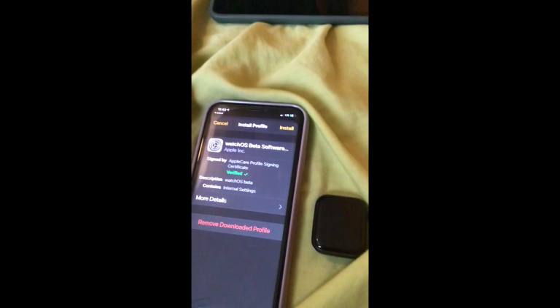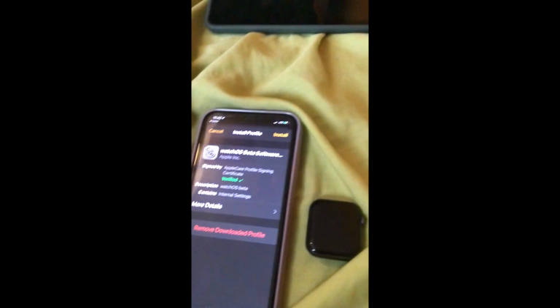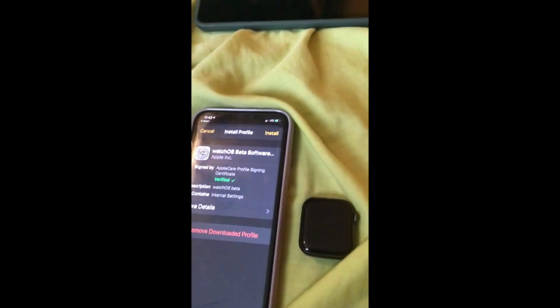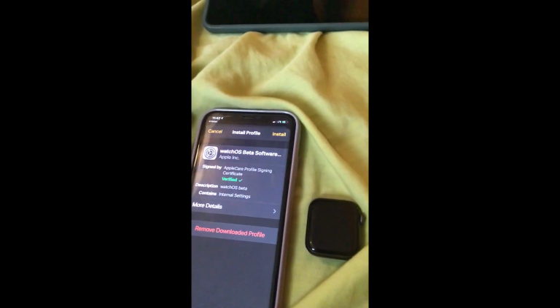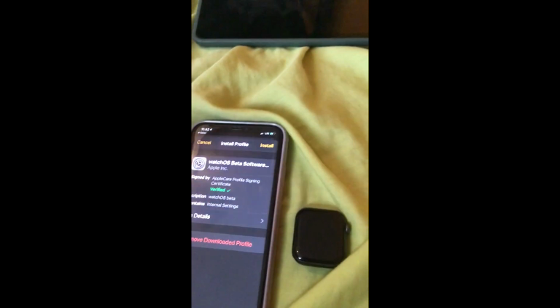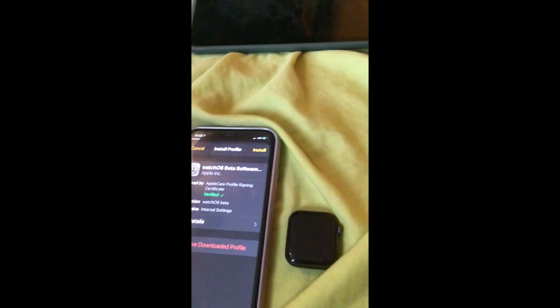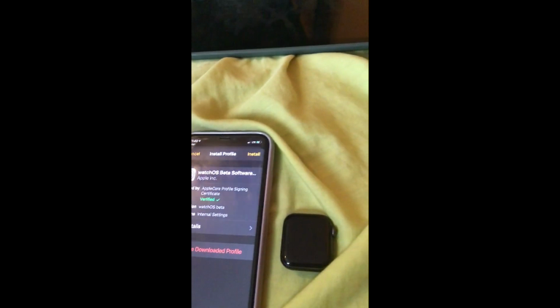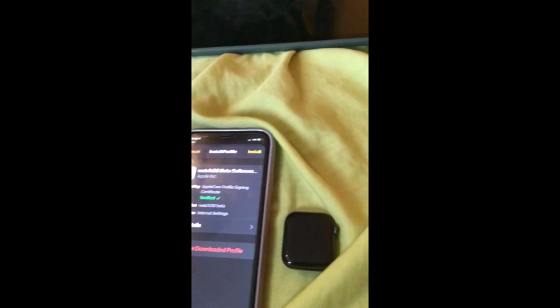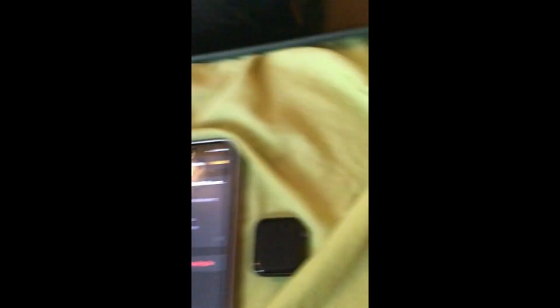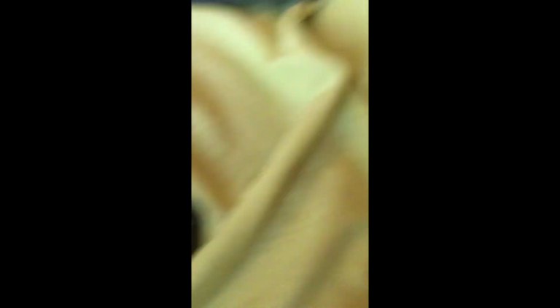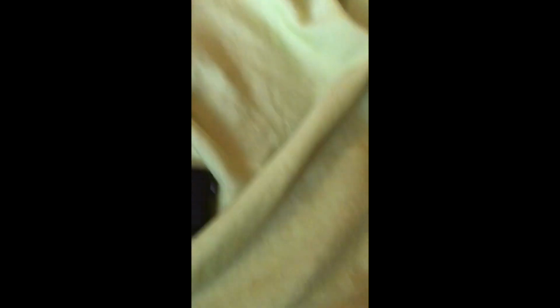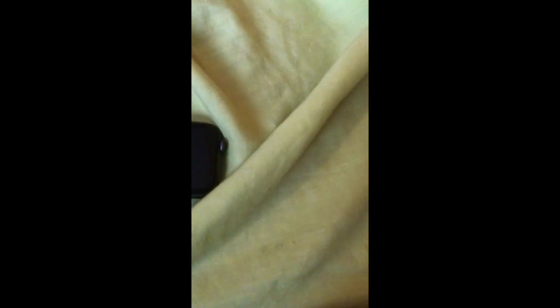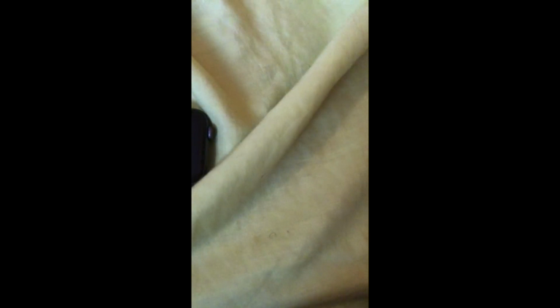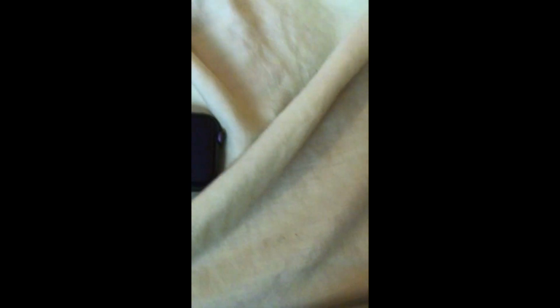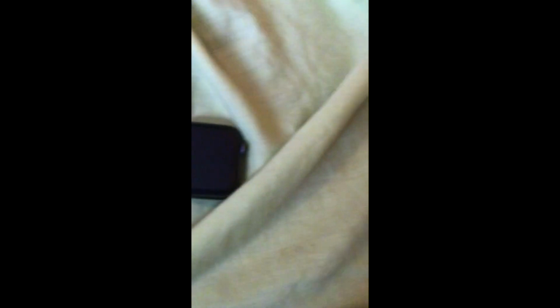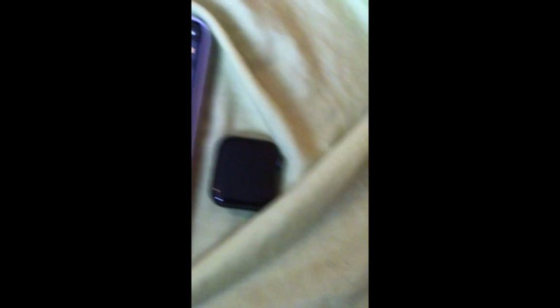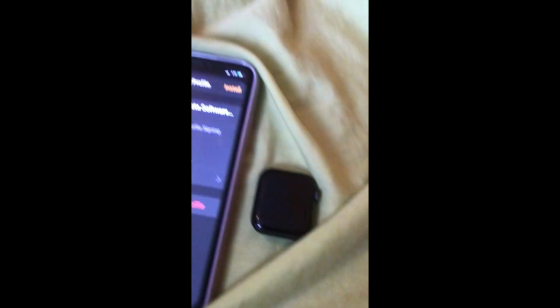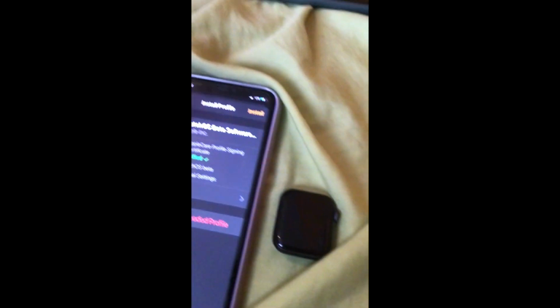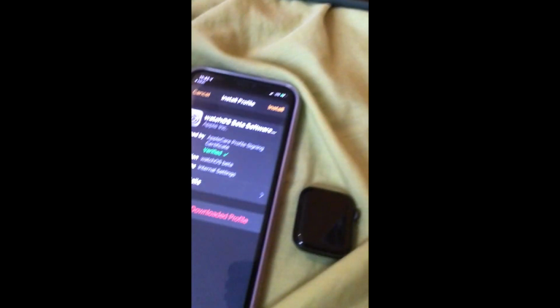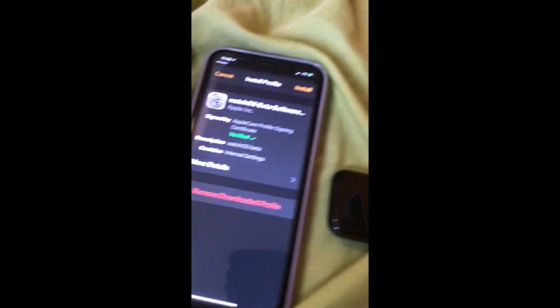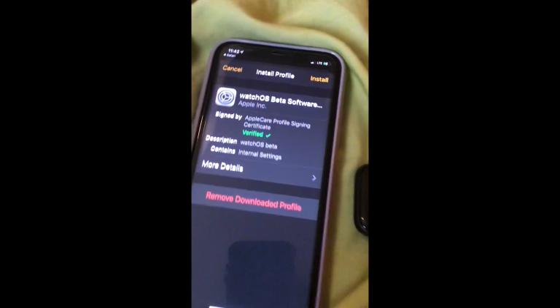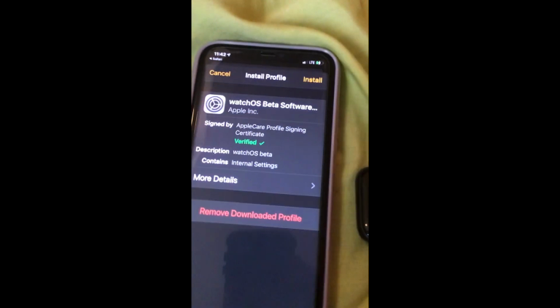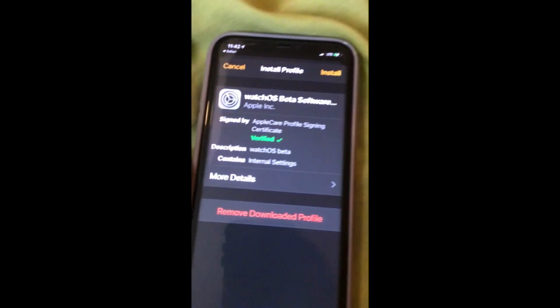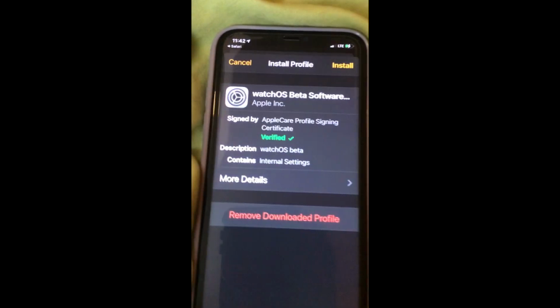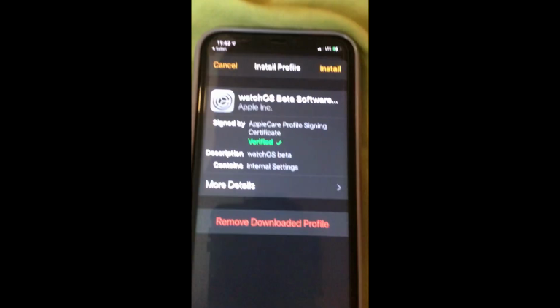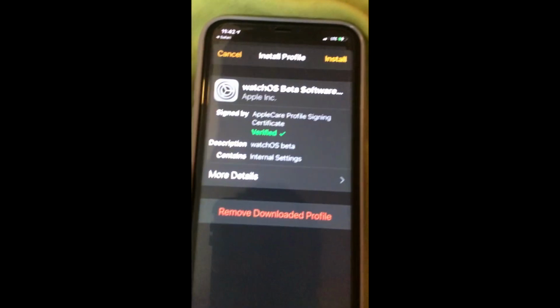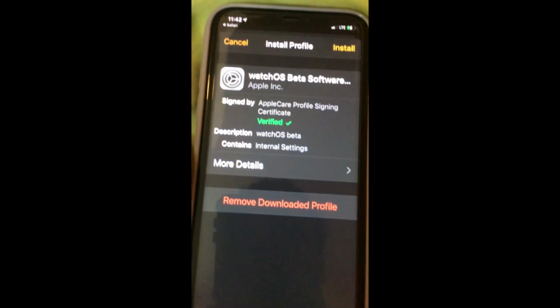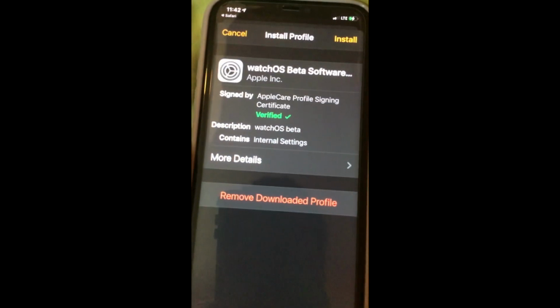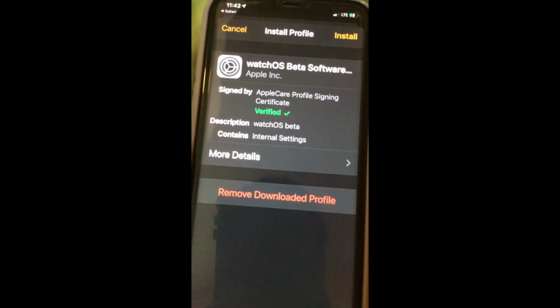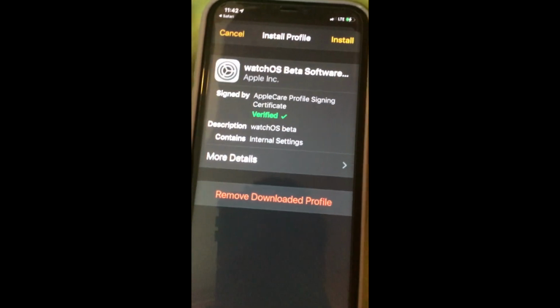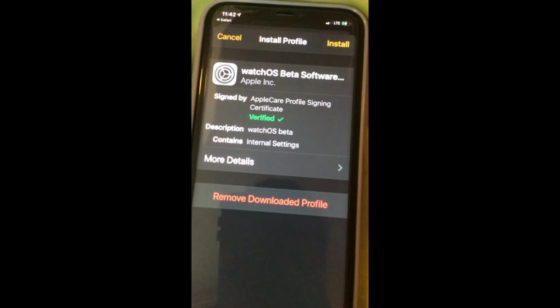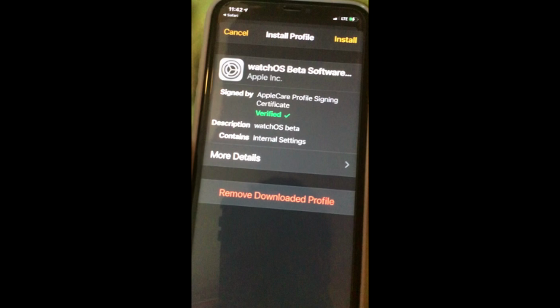Connect to your Apple Watch, and then a profile should appear.